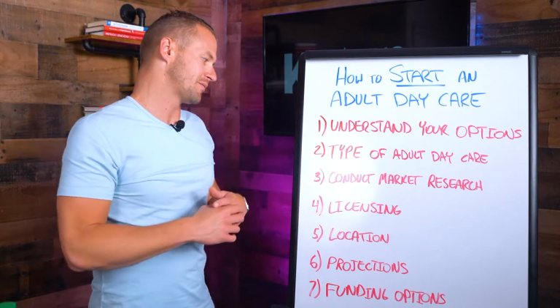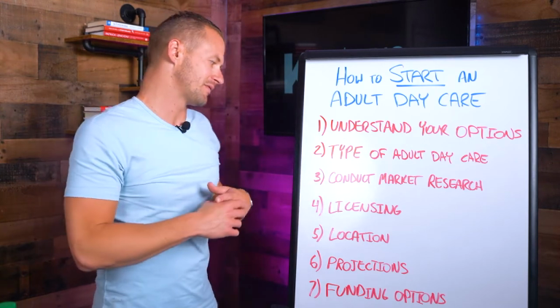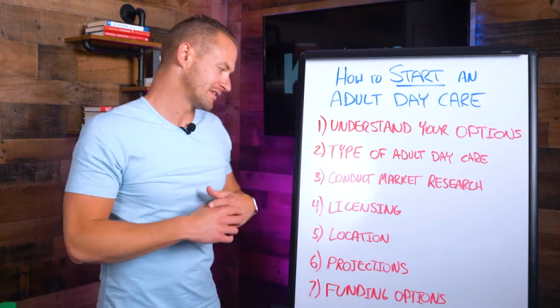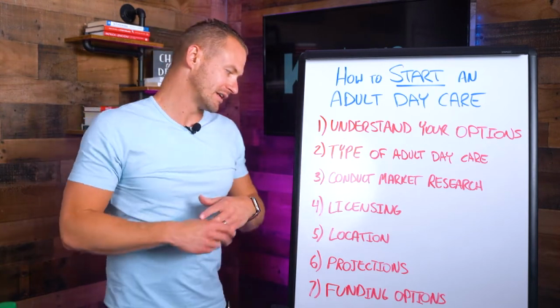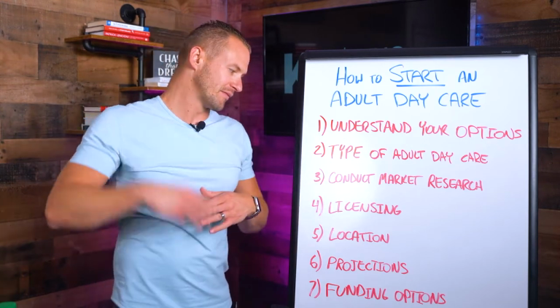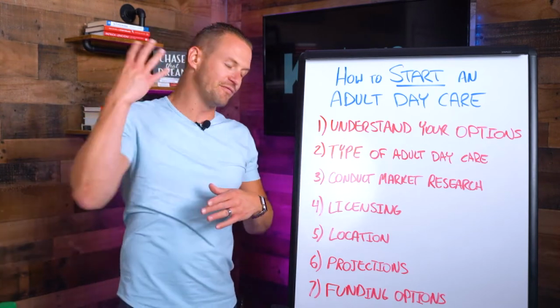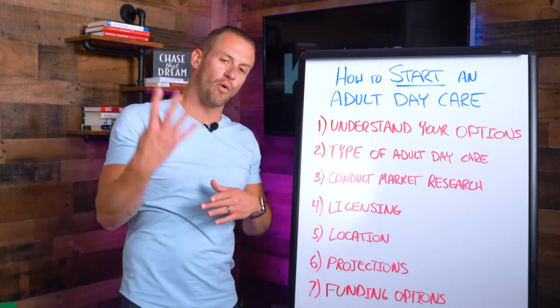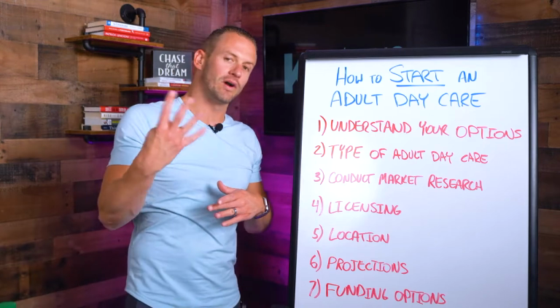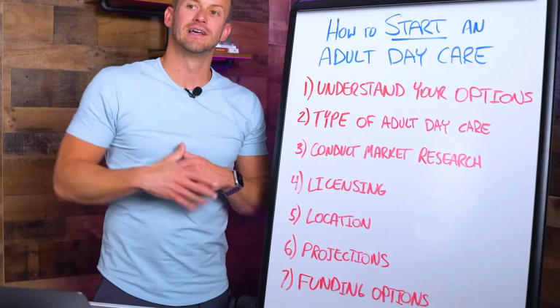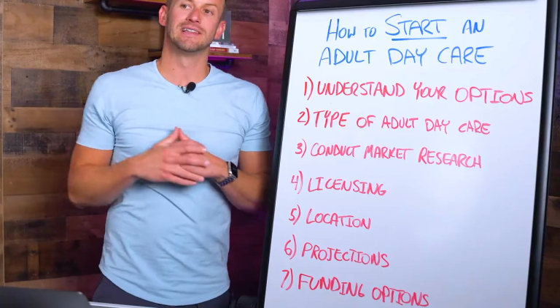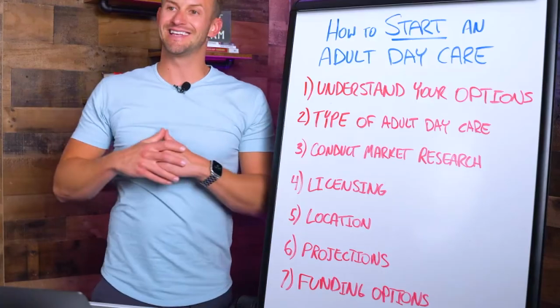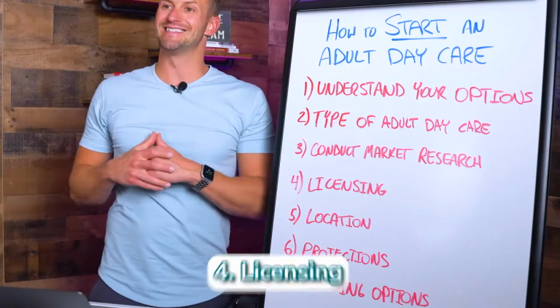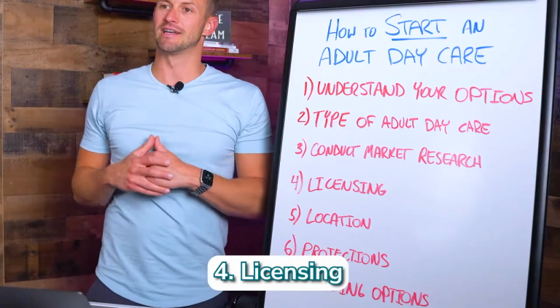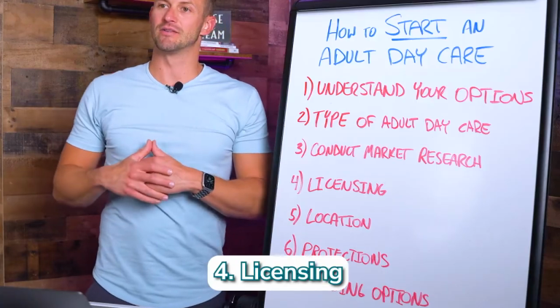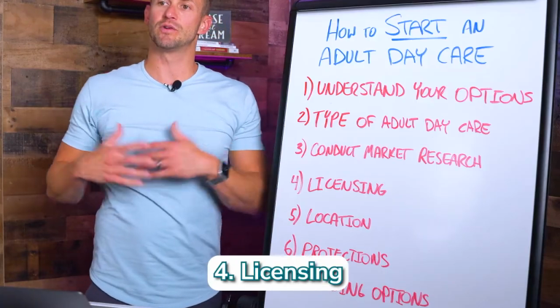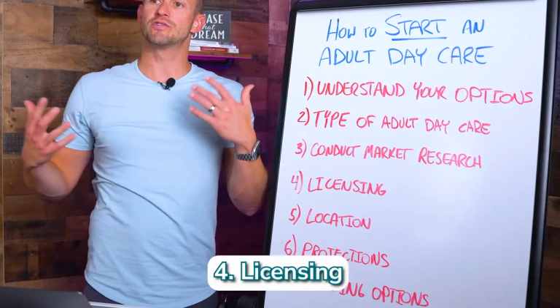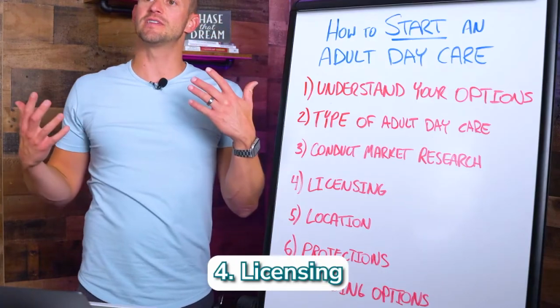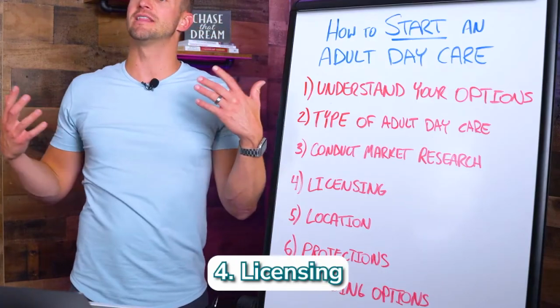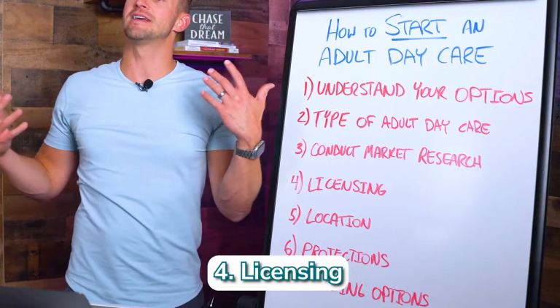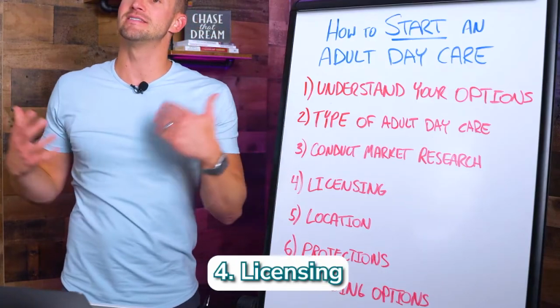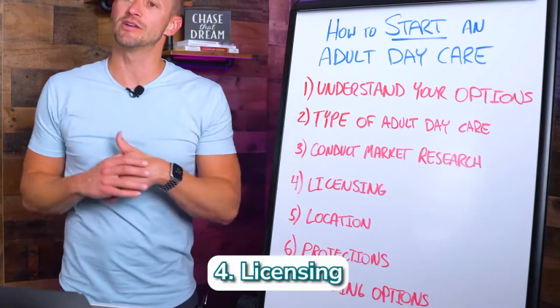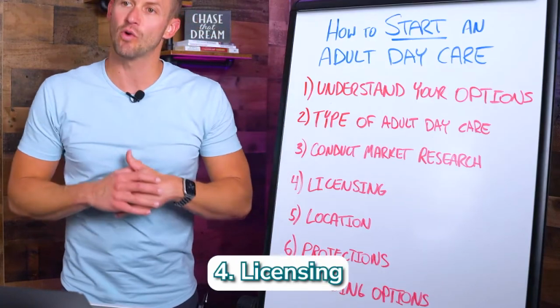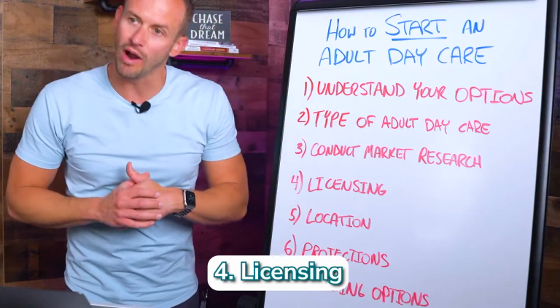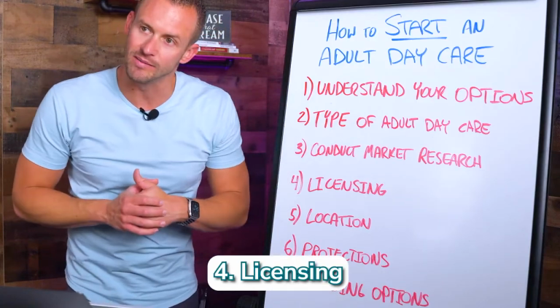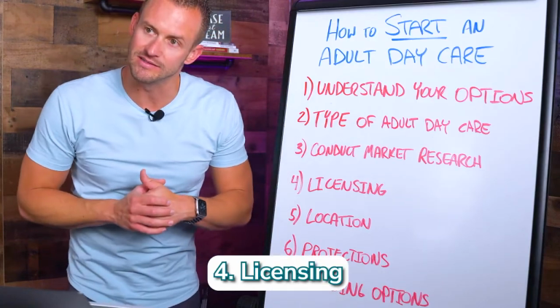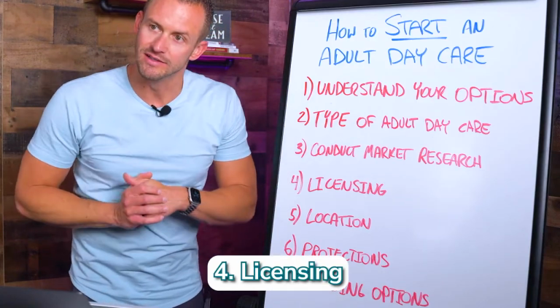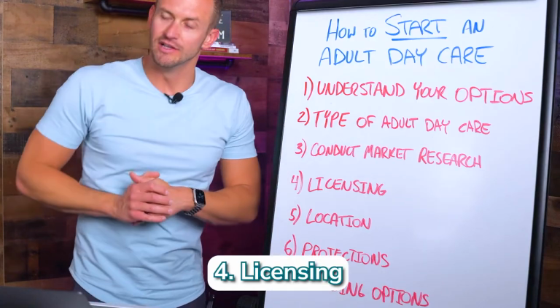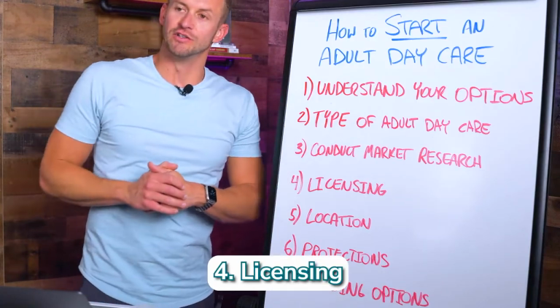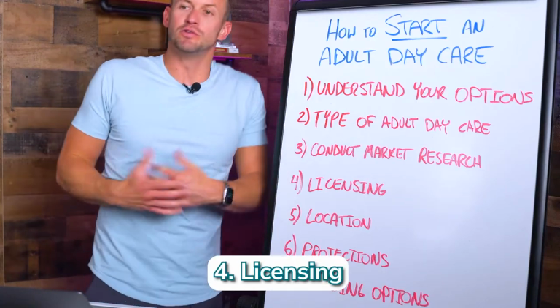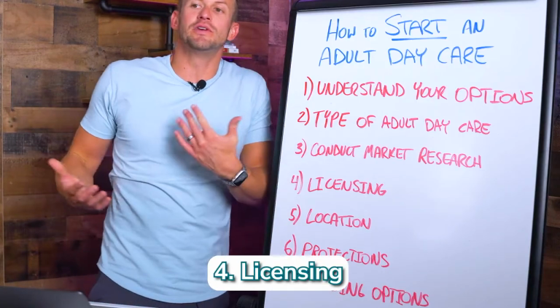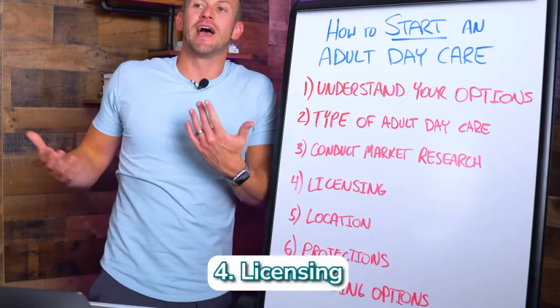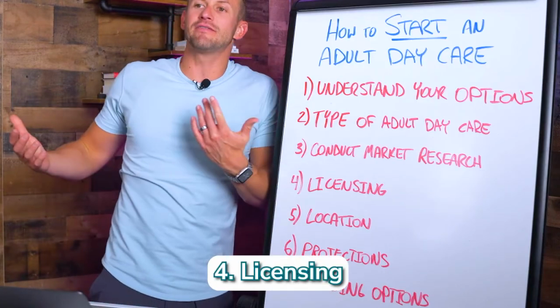What does your market look like — is it very dense or sparsely populated? That might have a big effect on whether adult daycare makes sense, and whether you should open a 2,000, 4,000, 6,000, 8,000, or 10,000 square foot center.